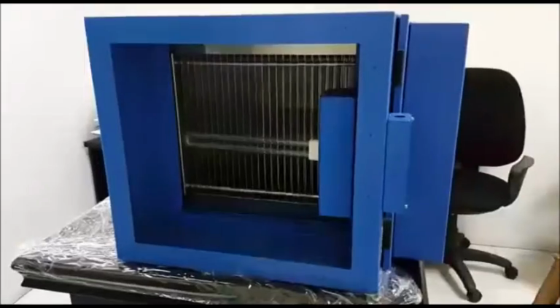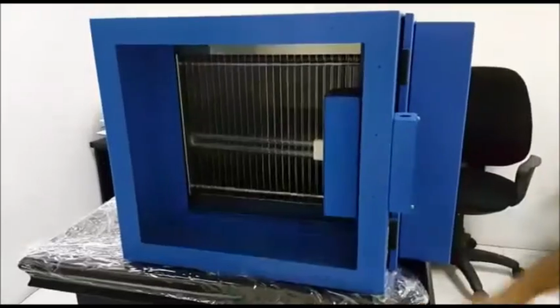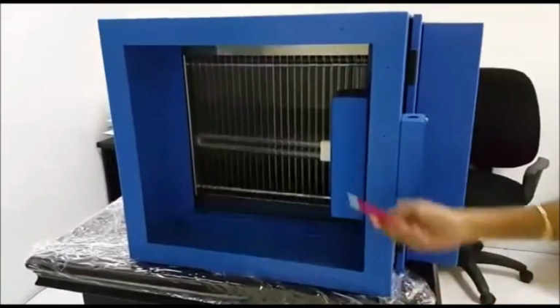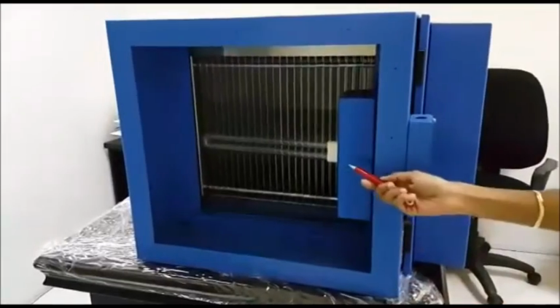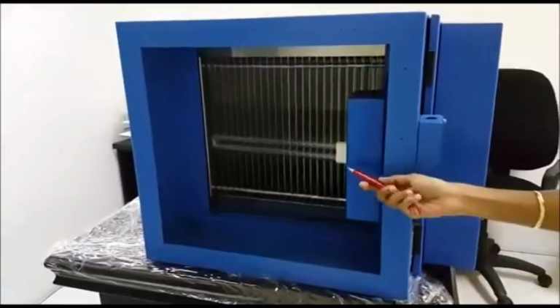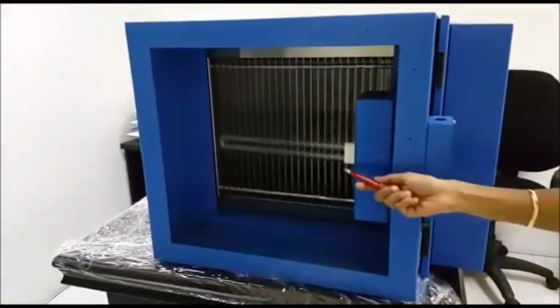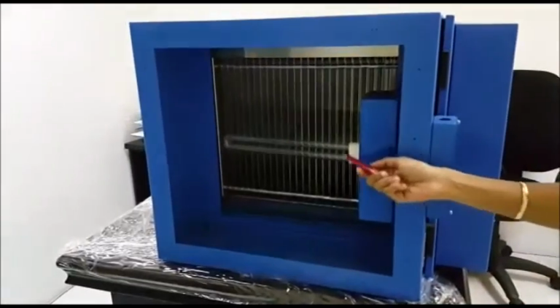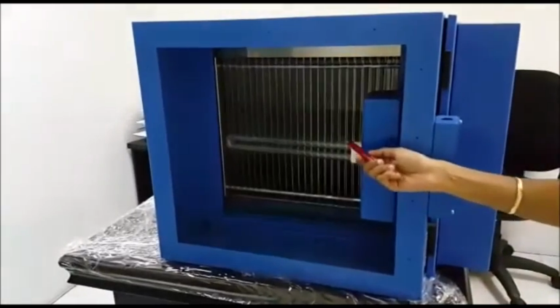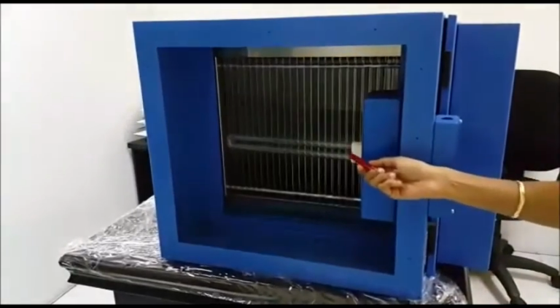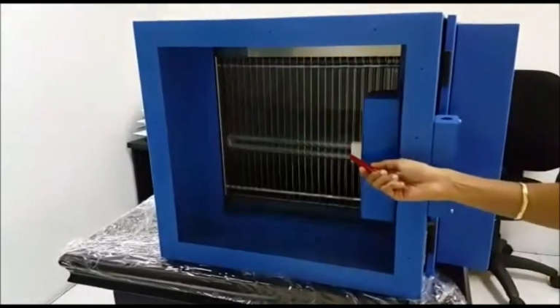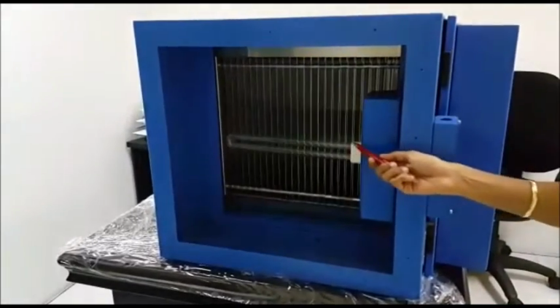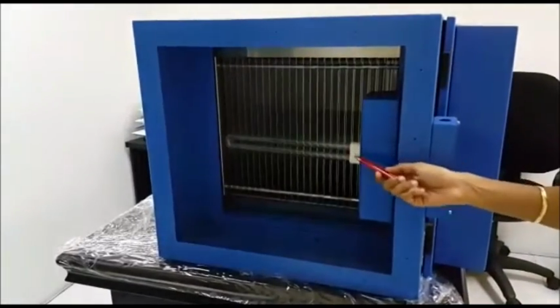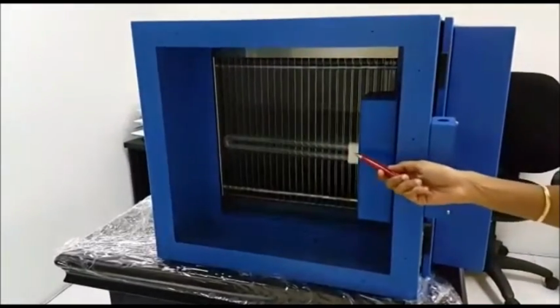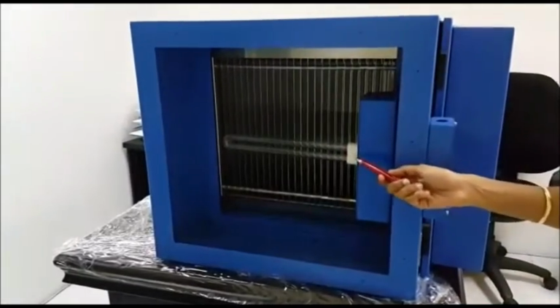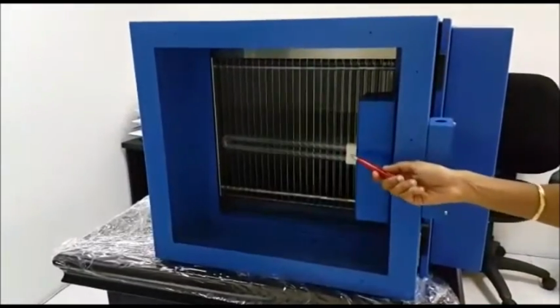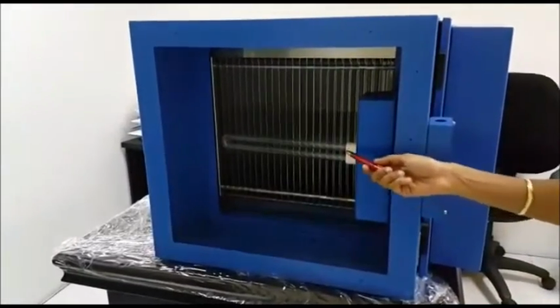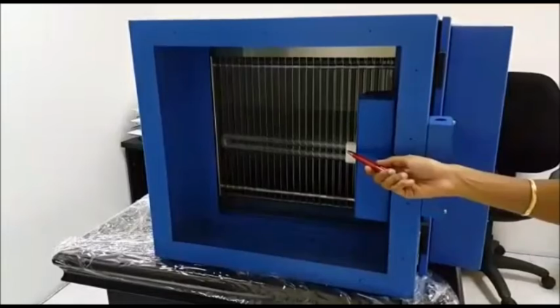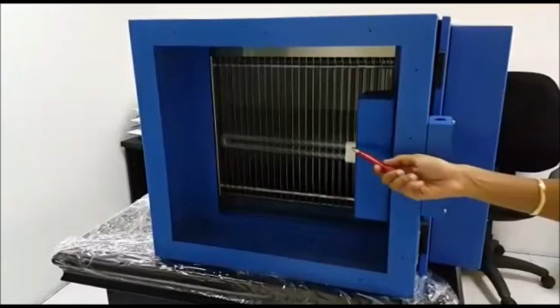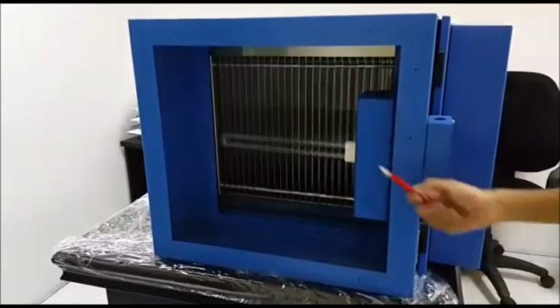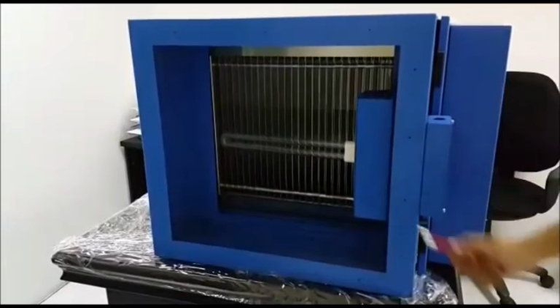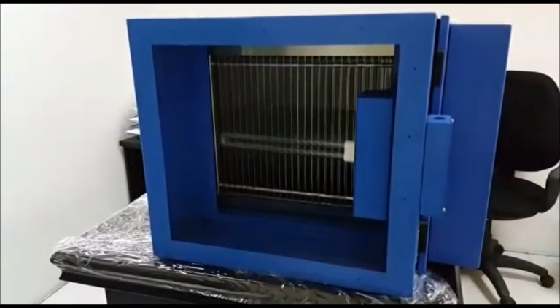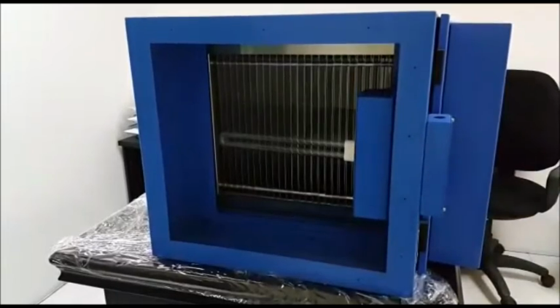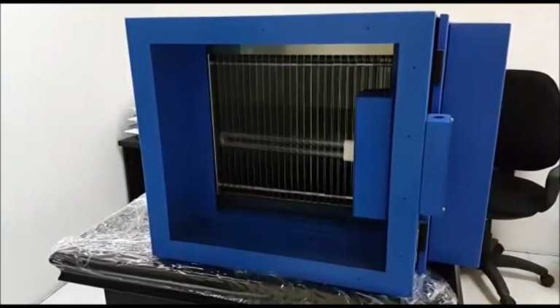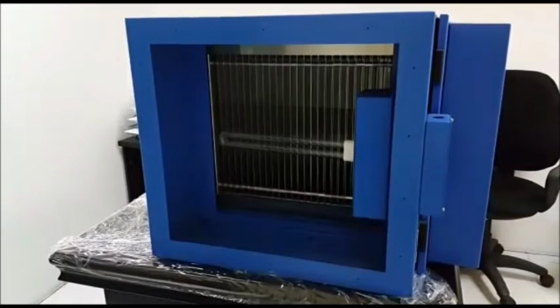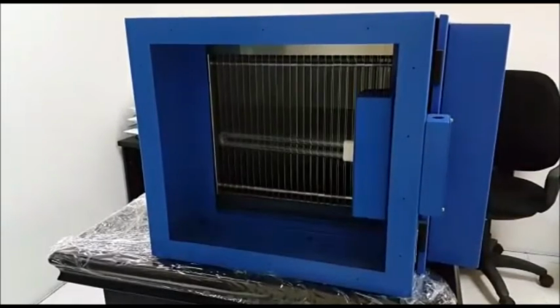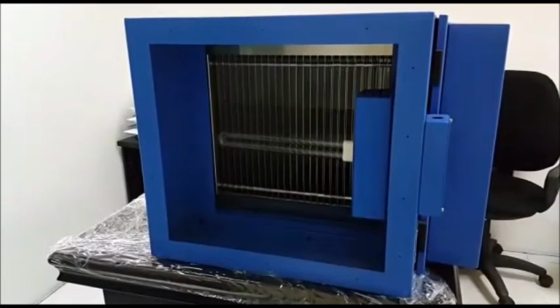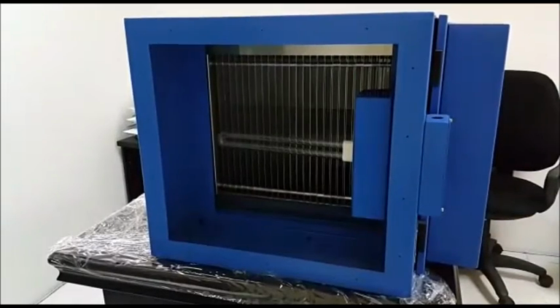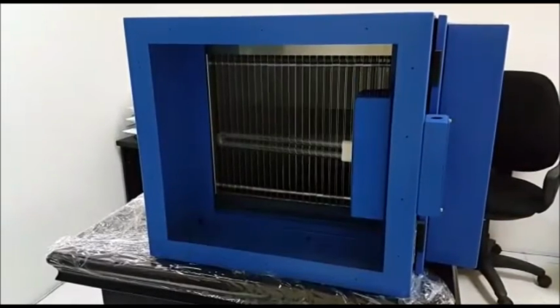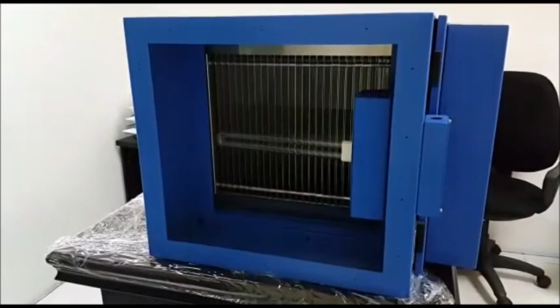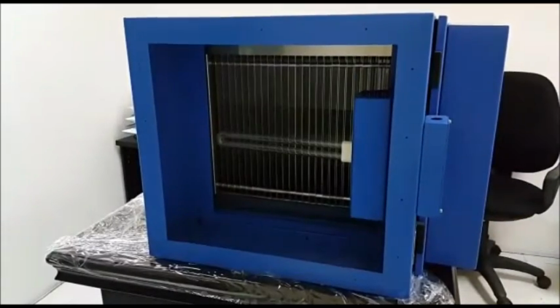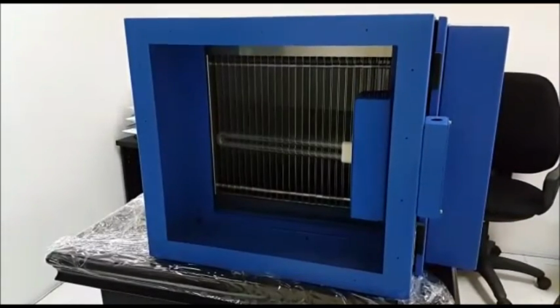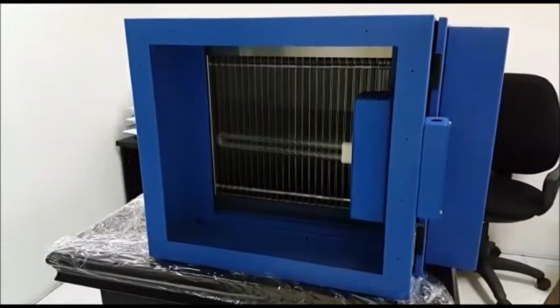At the back side, we can add UV lamps, similar to this, as an option to neutralize the odor or smell.